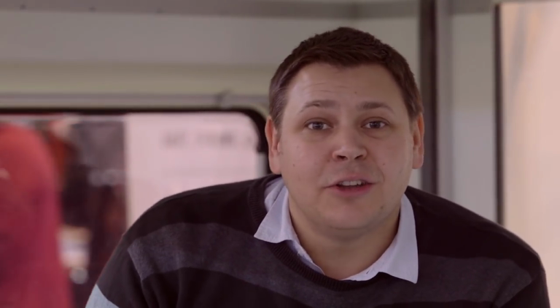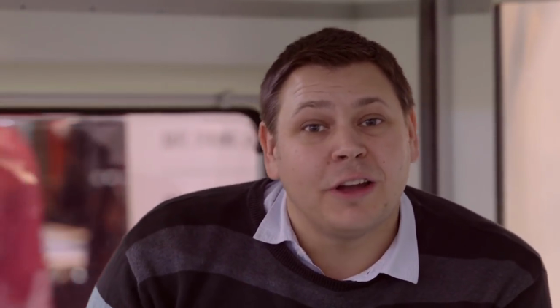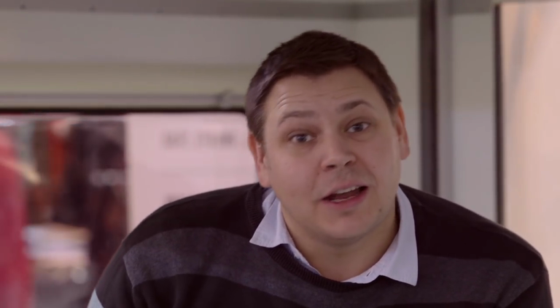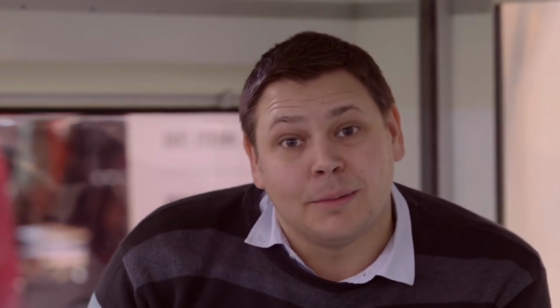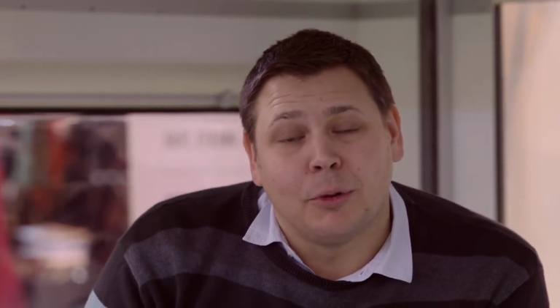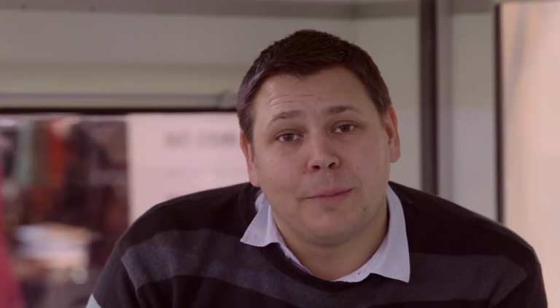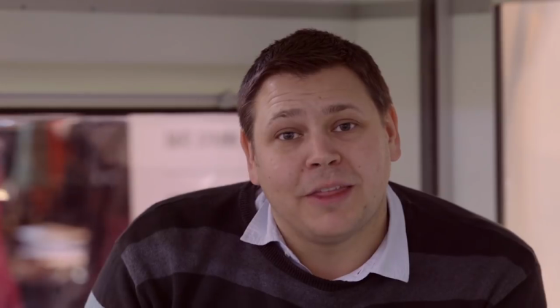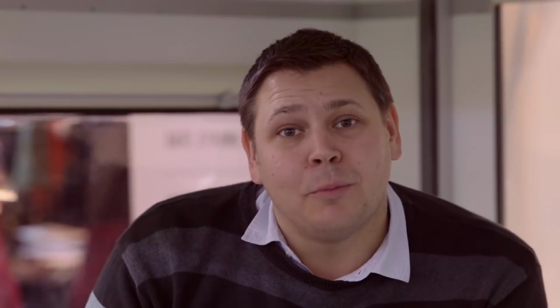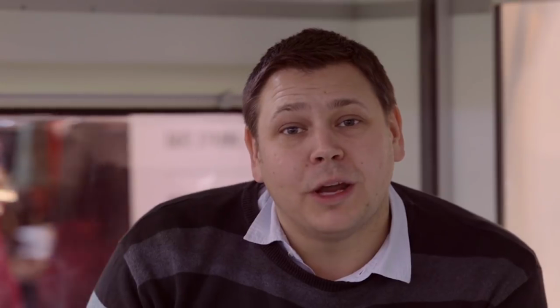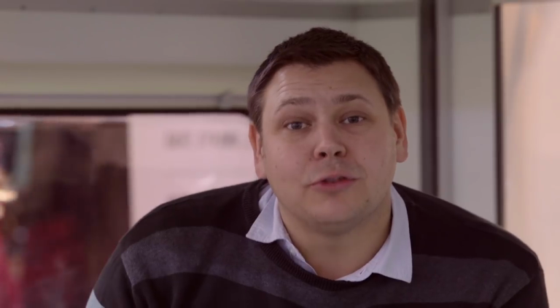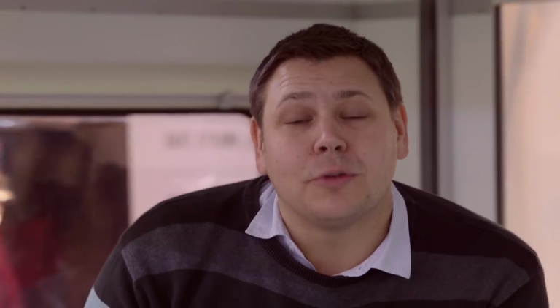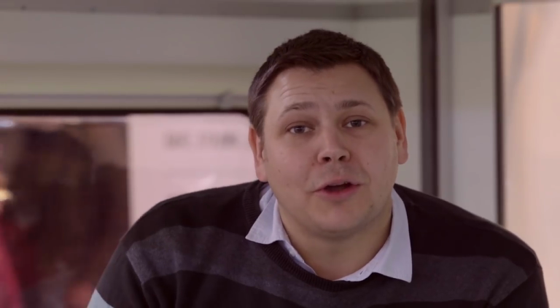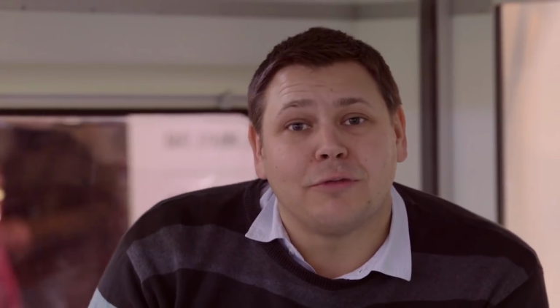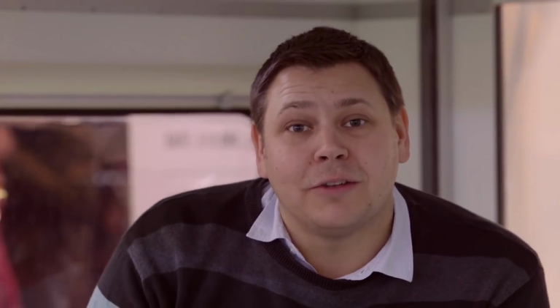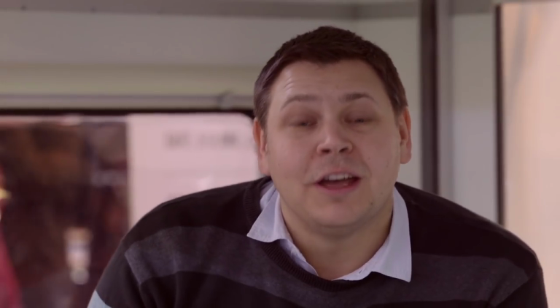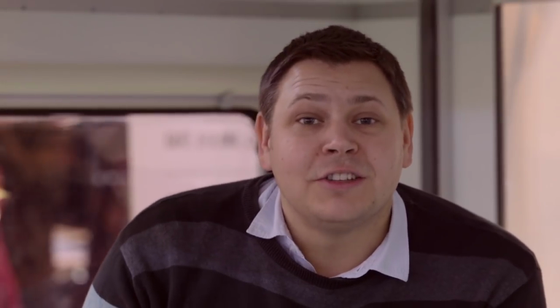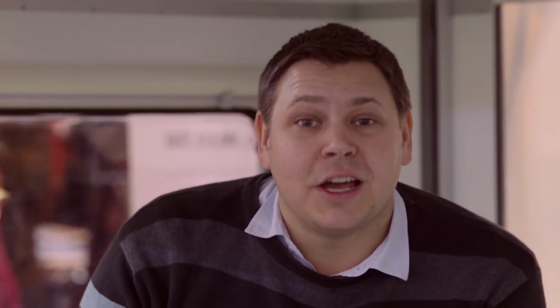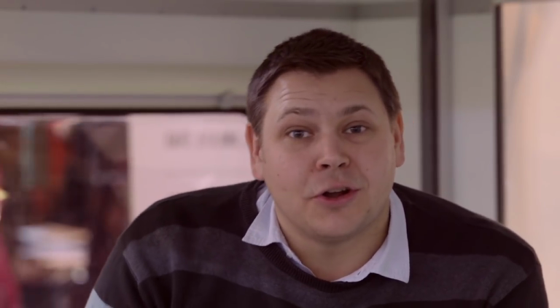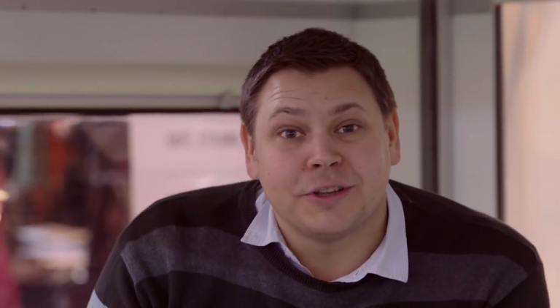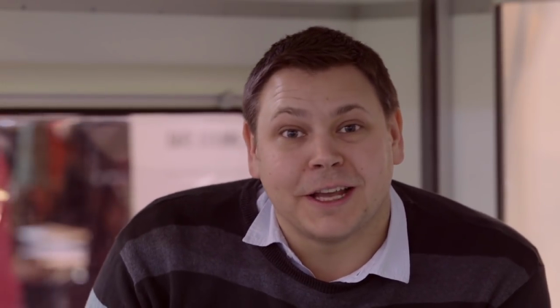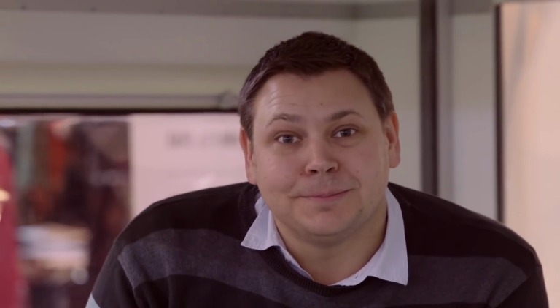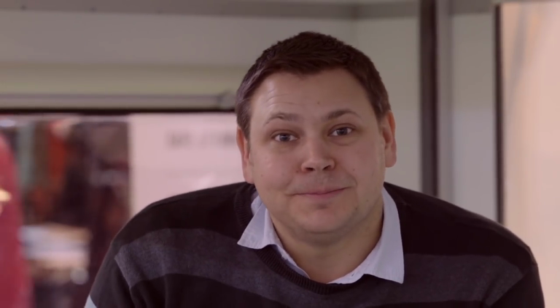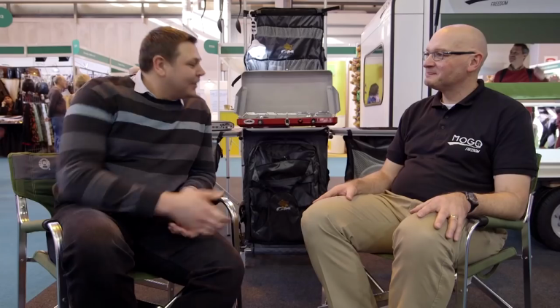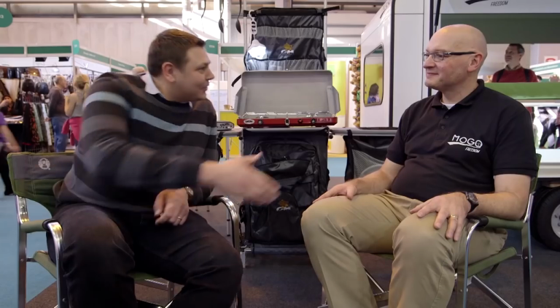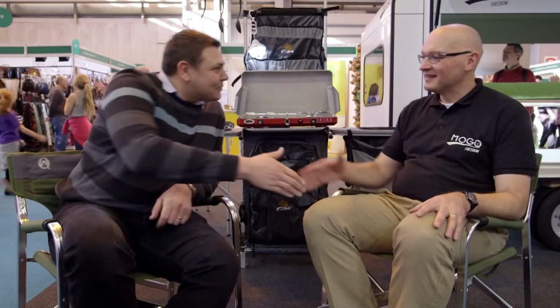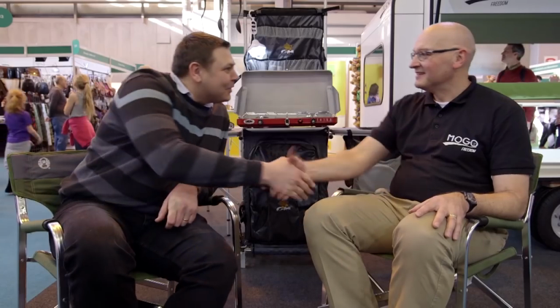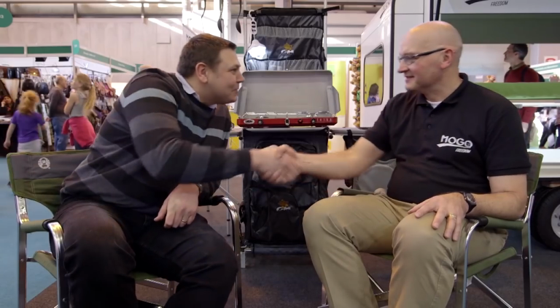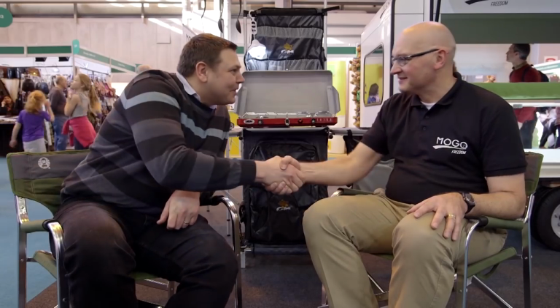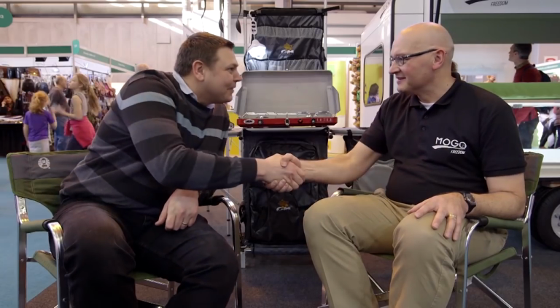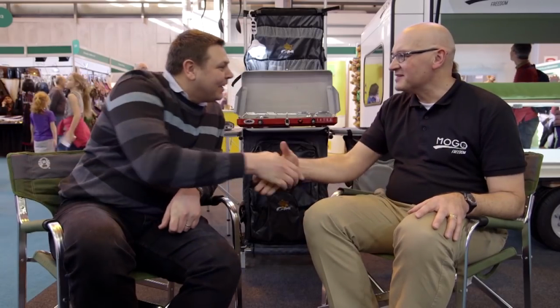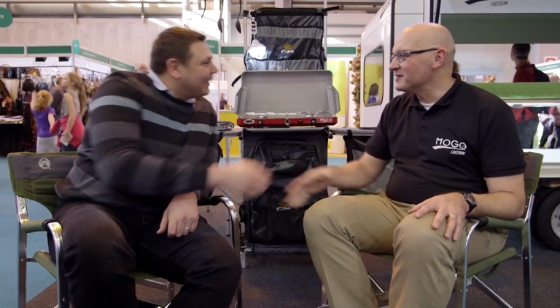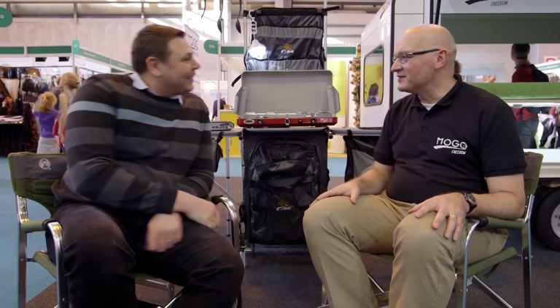To find out a little bit more about them, we're going to talk to Mogo founder Taj Korosek. Taj, nice to meet you. Nice to meet you.